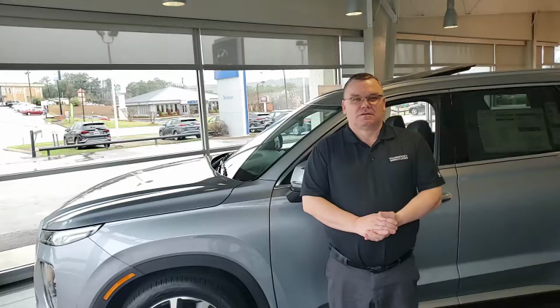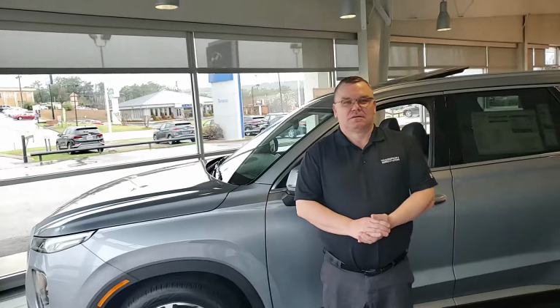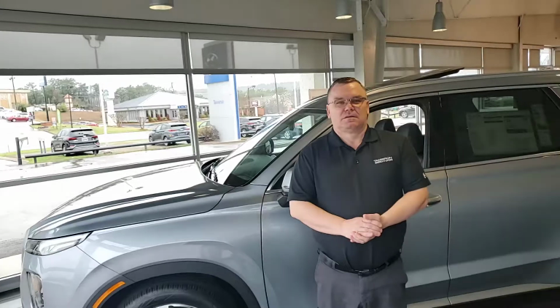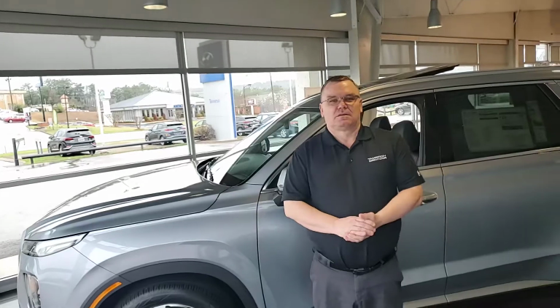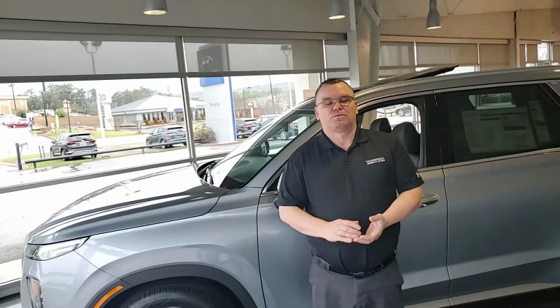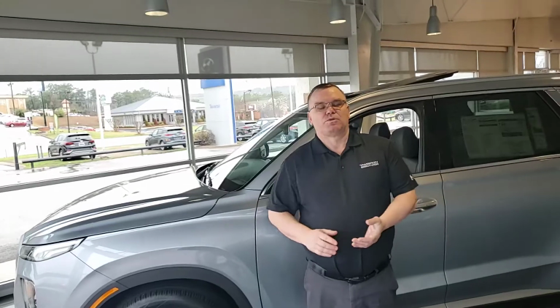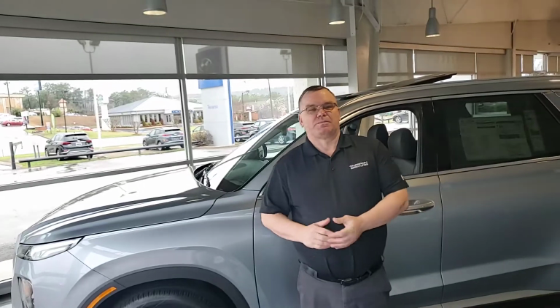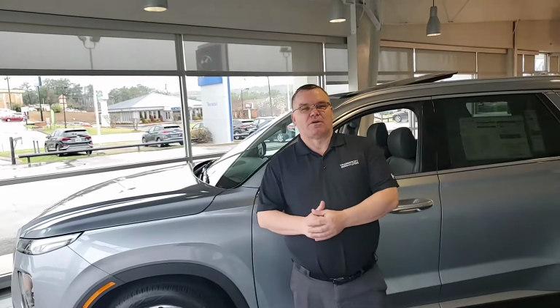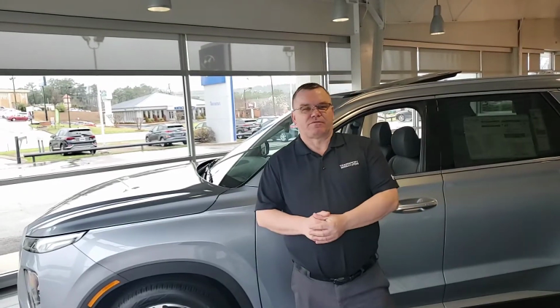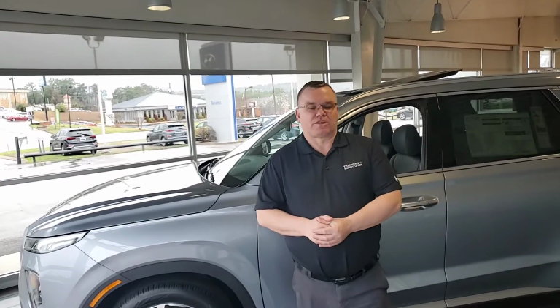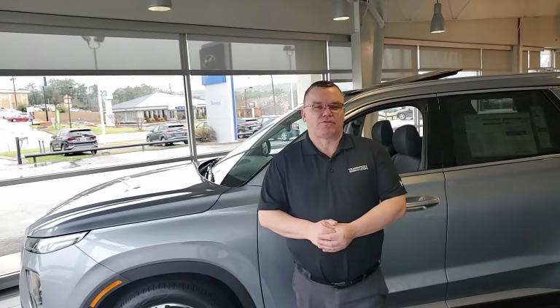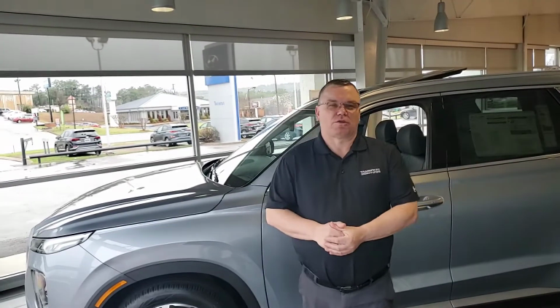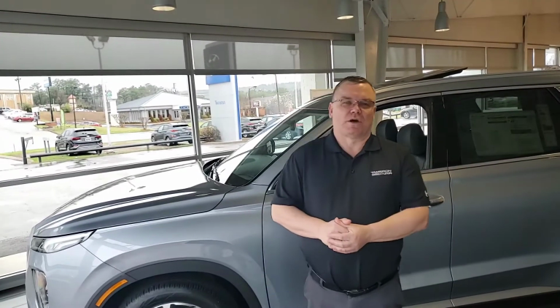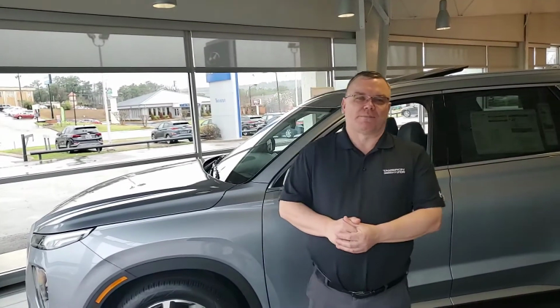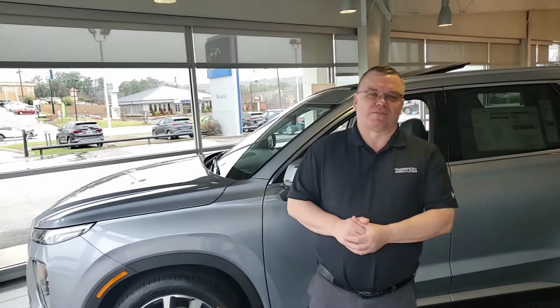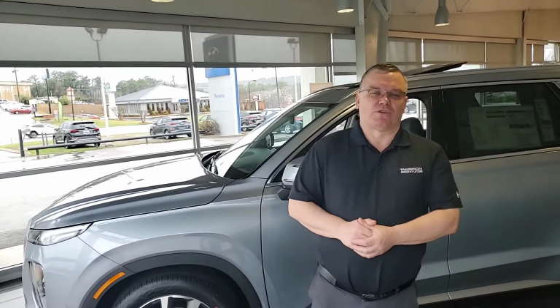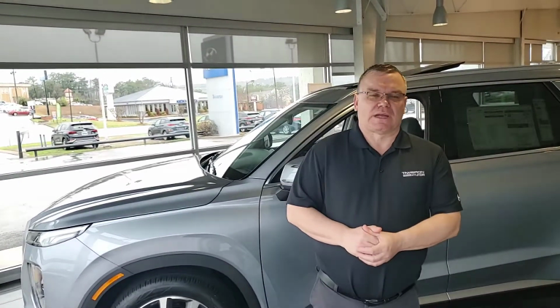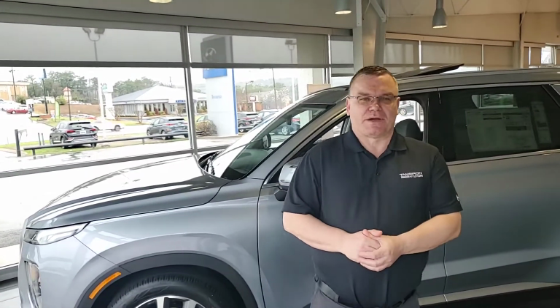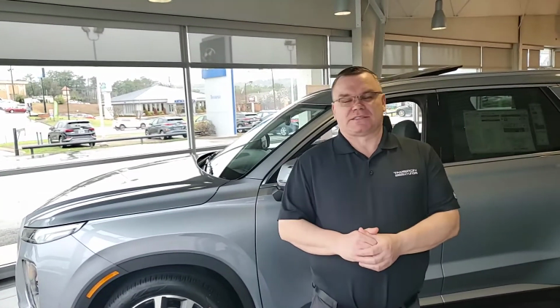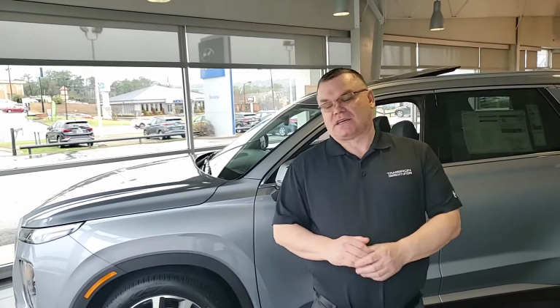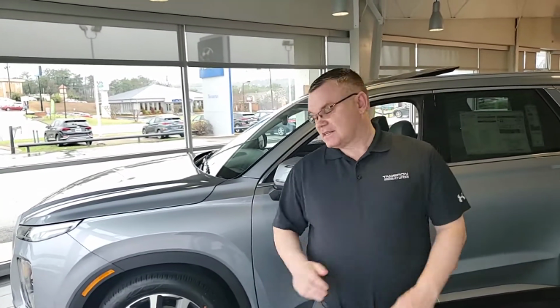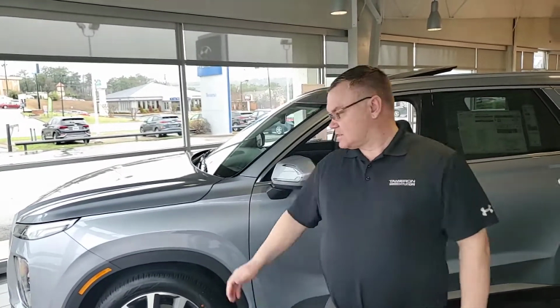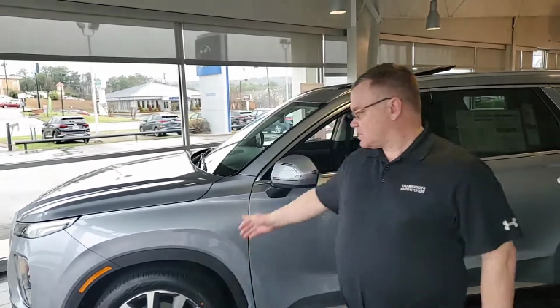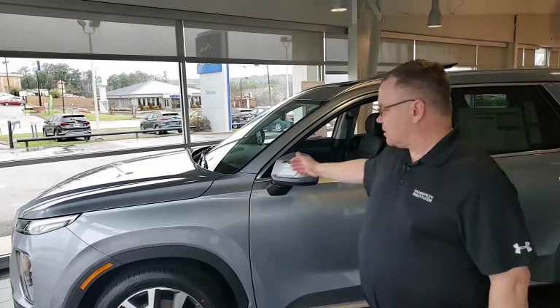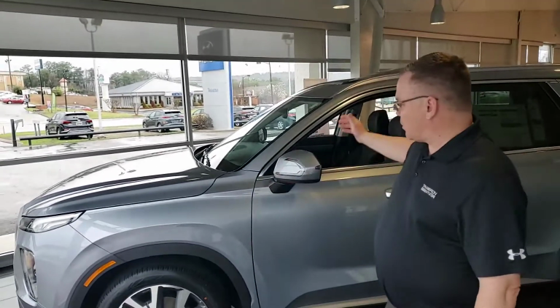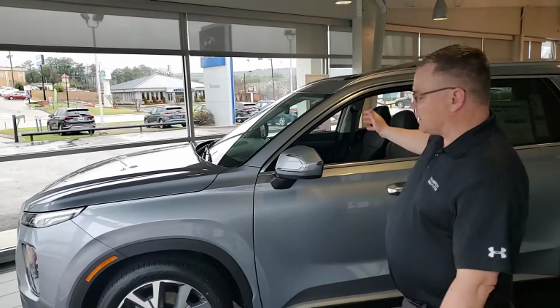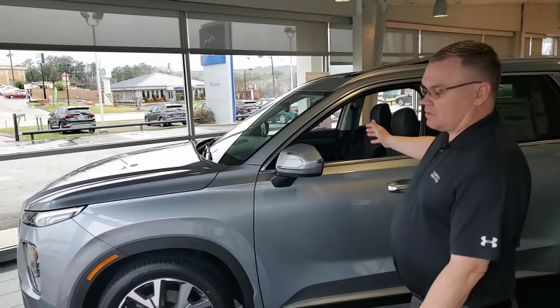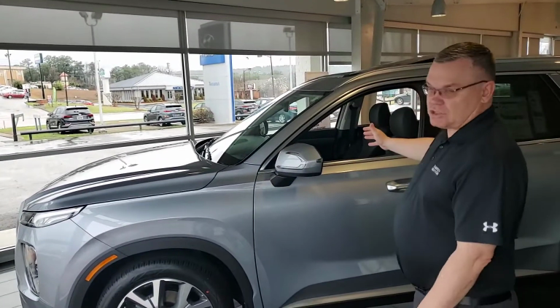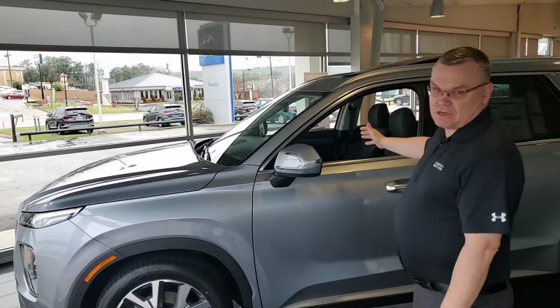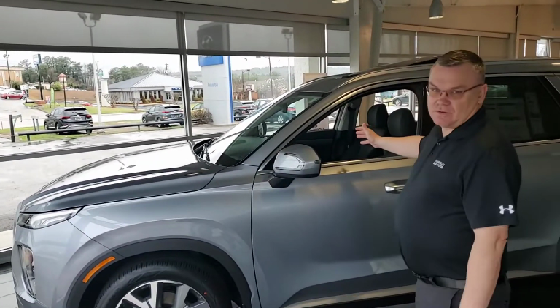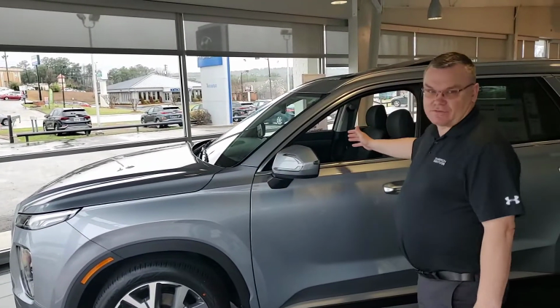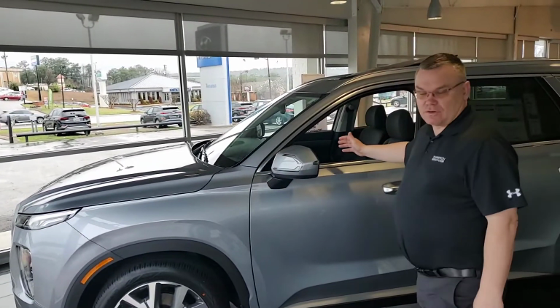Good morning, Bowen. Thank you for inquiring about the Hyundai Palisade. As you can see, I've got one here on the showroom floor.